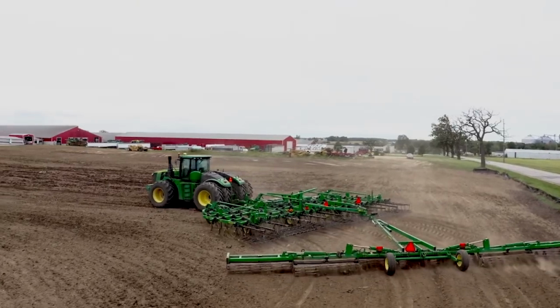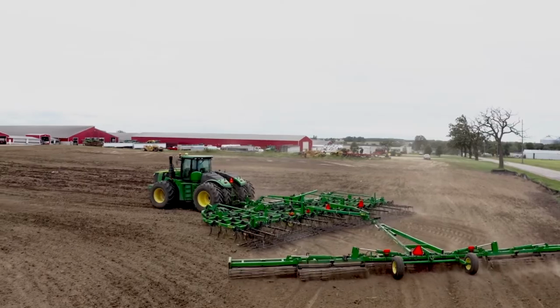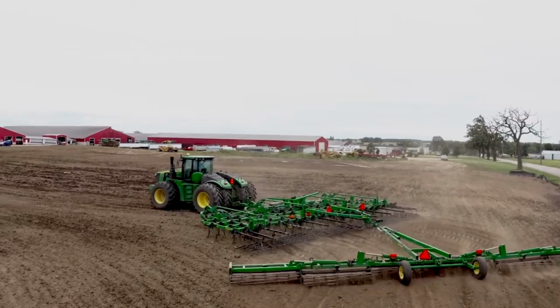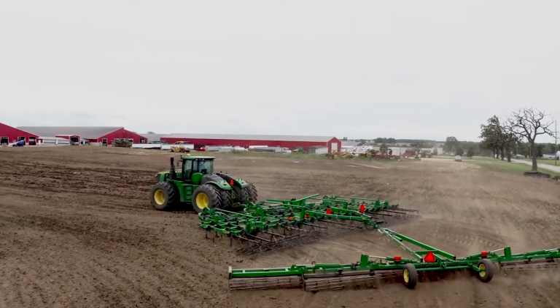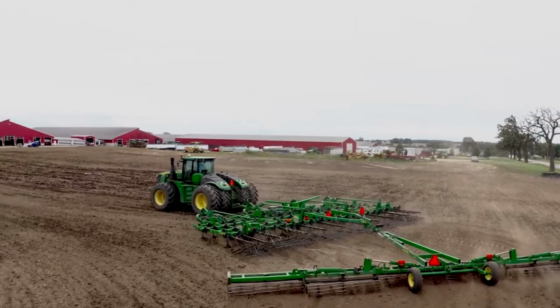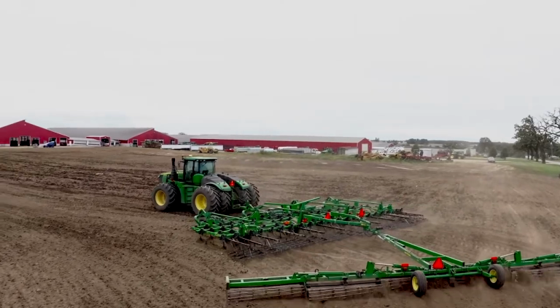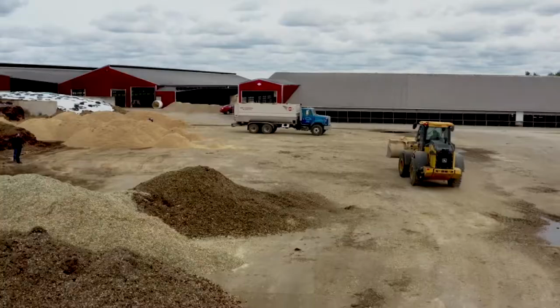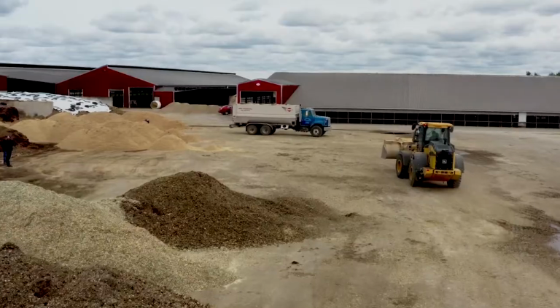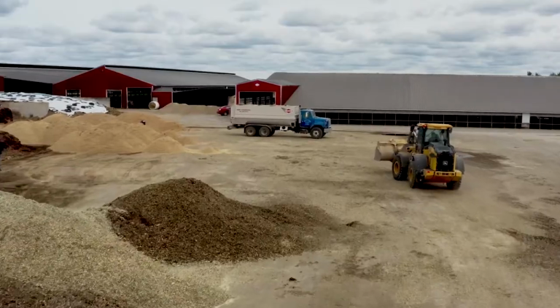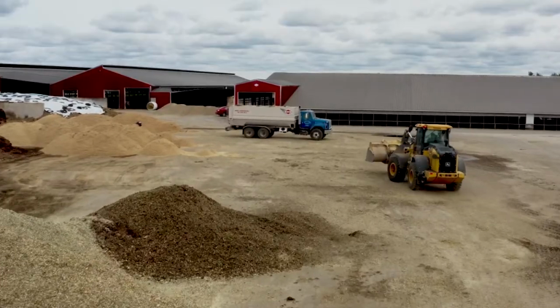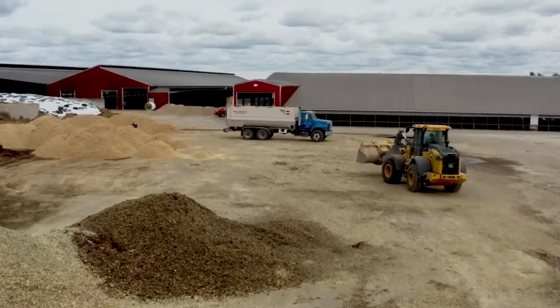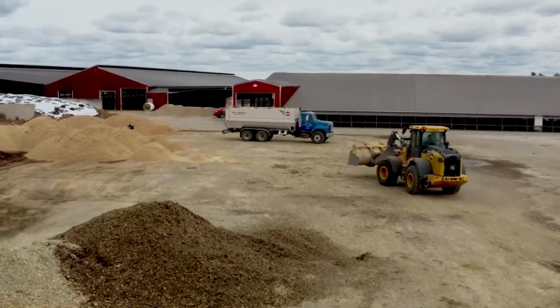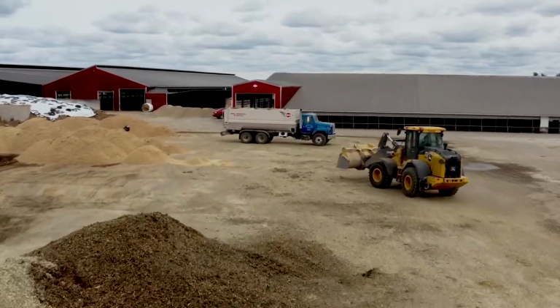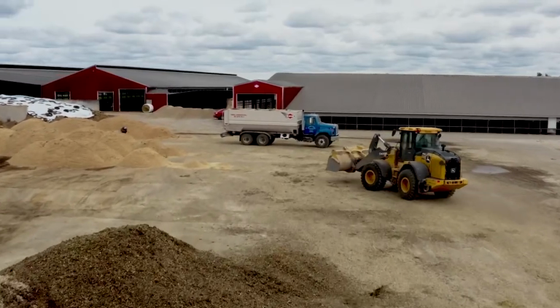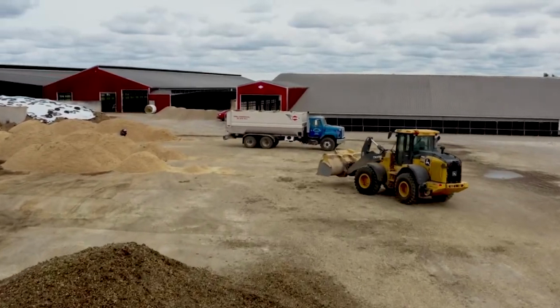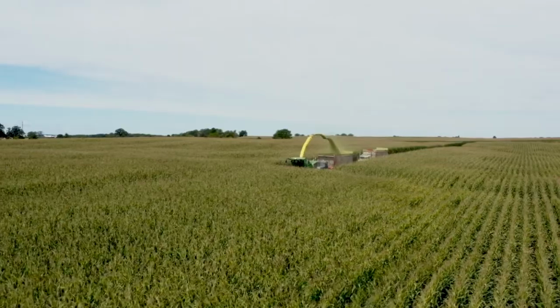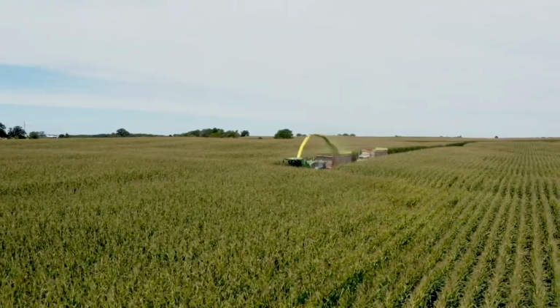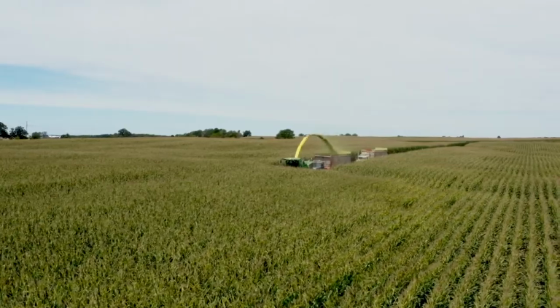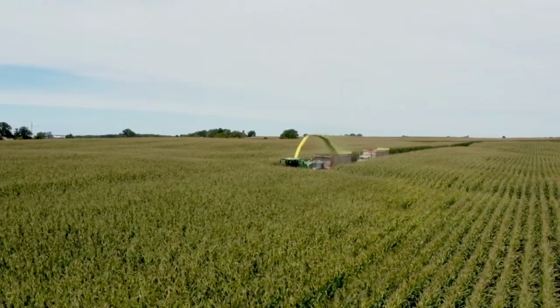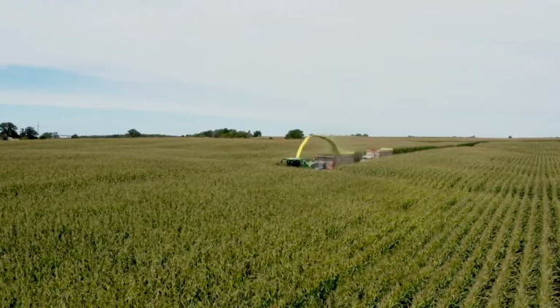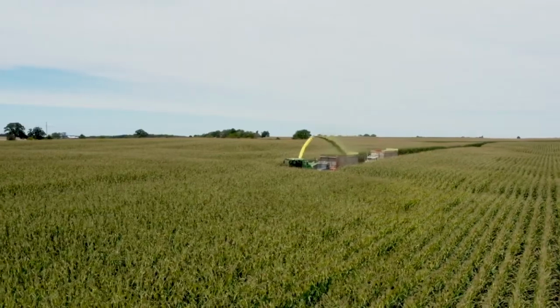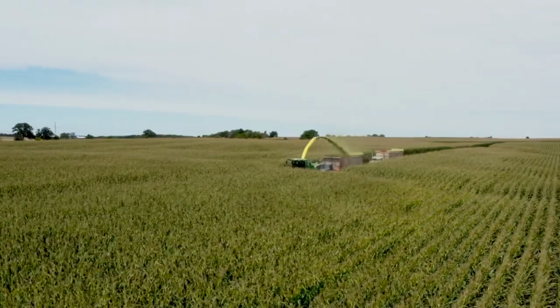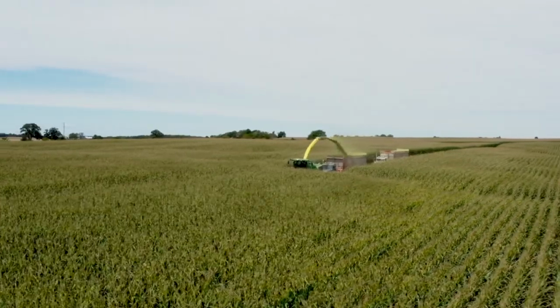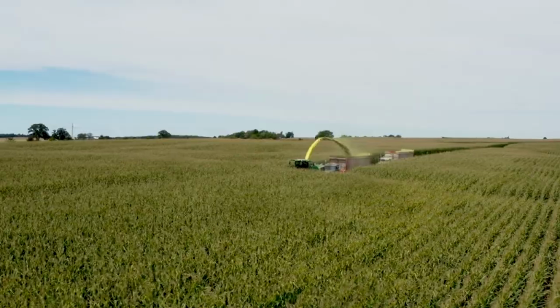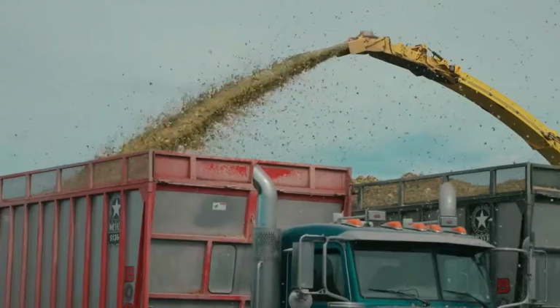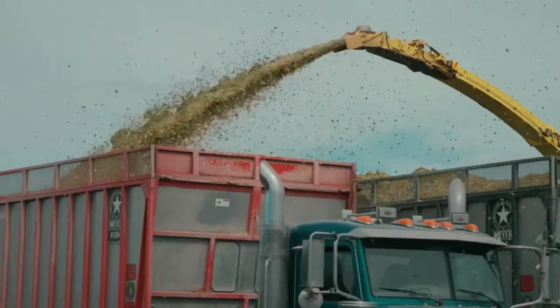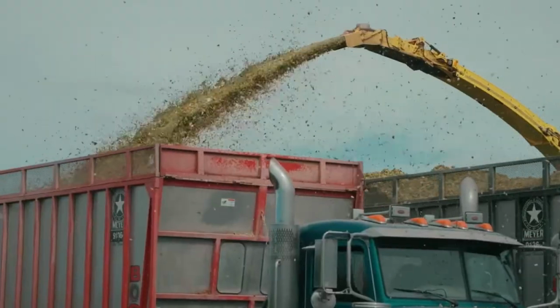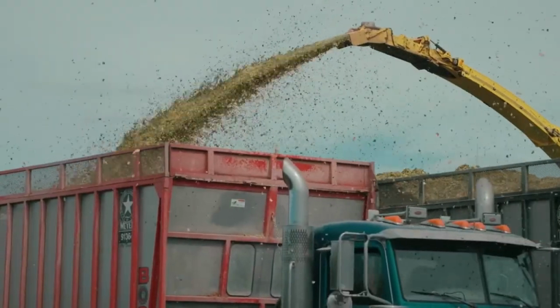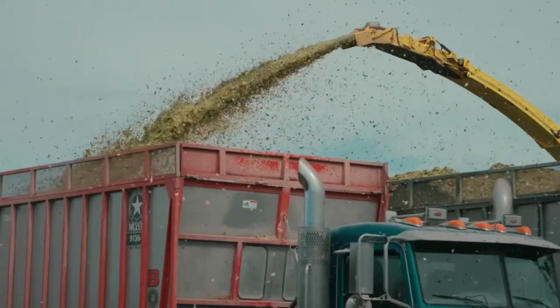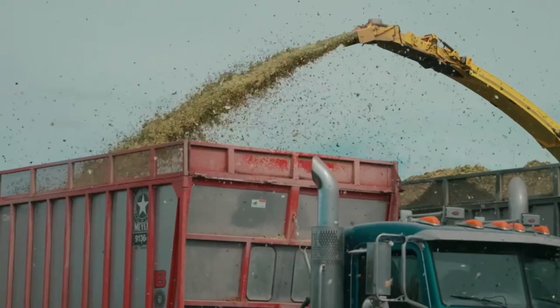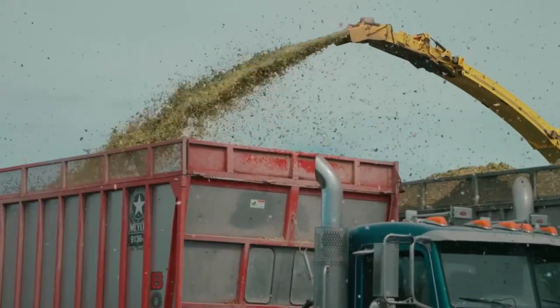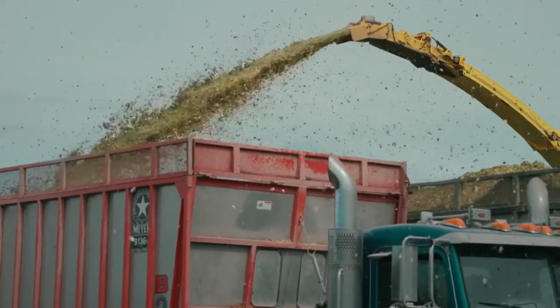So we're out here at Snudden Farms in Lake Geneva, Wisconsin. We're at the very beginning of our corn silage harvest season.